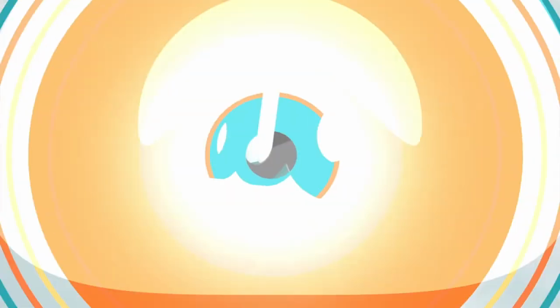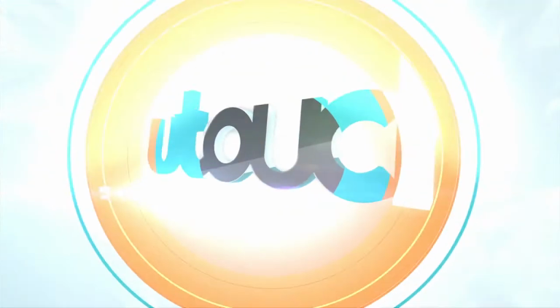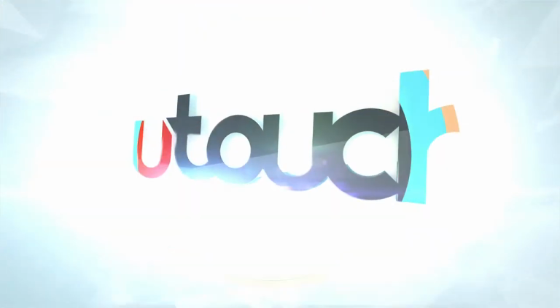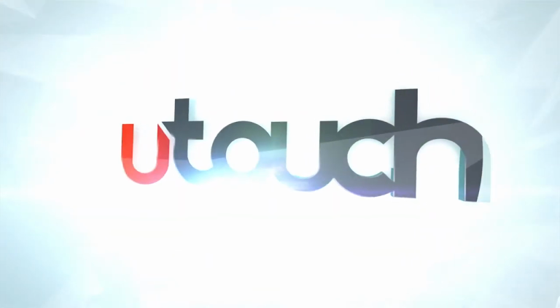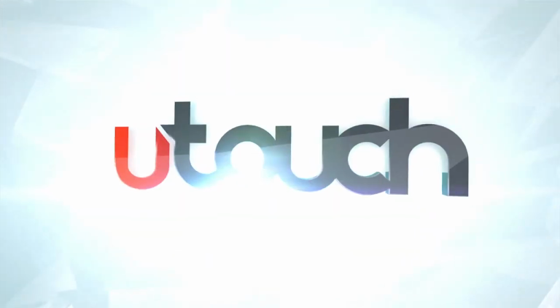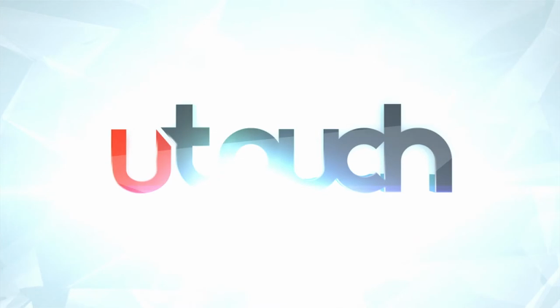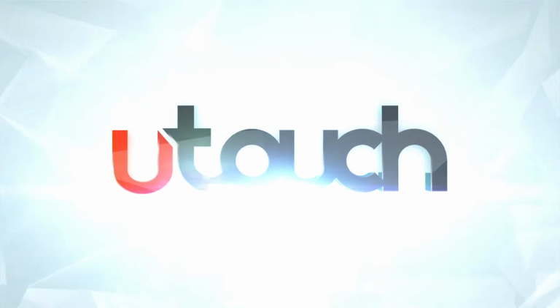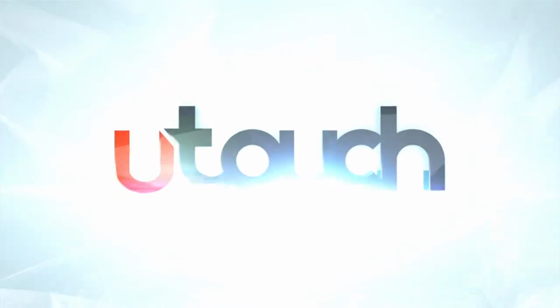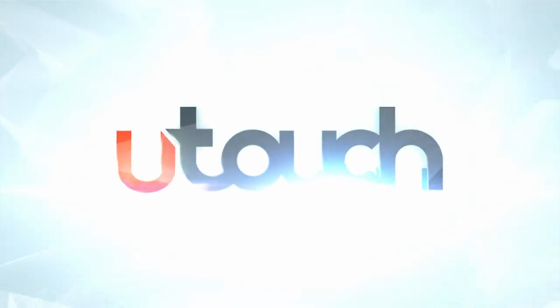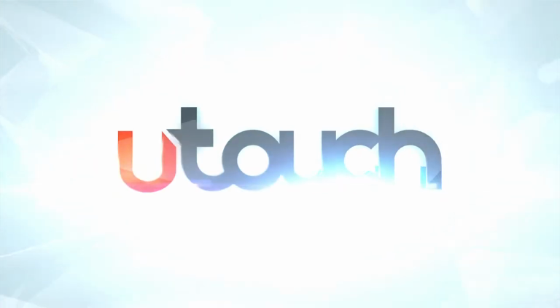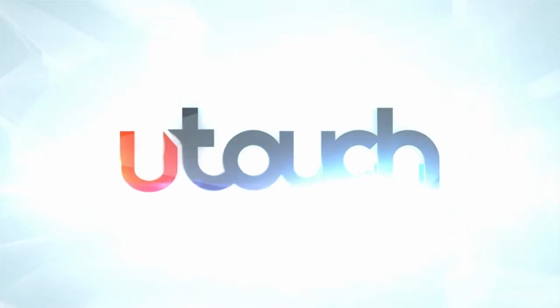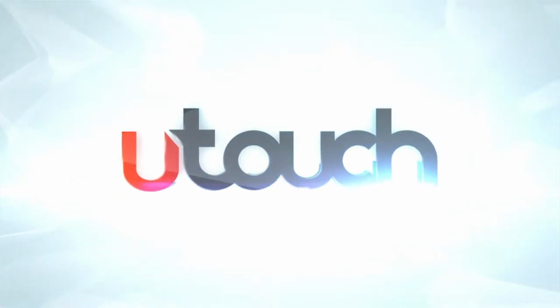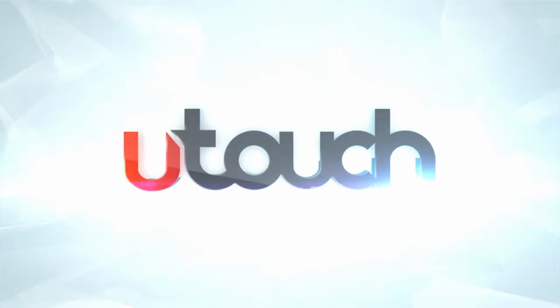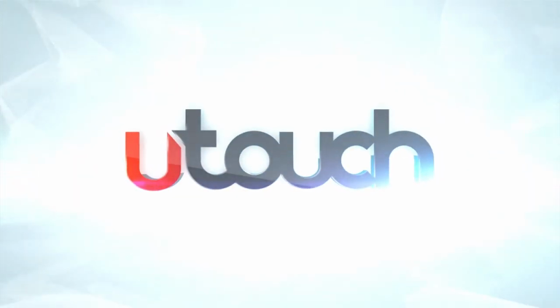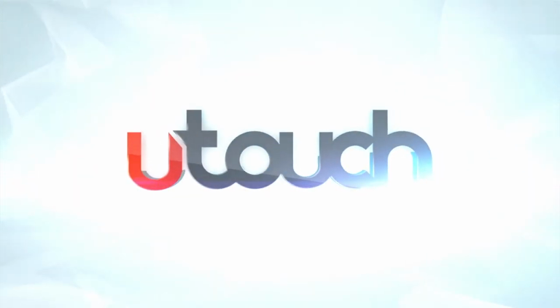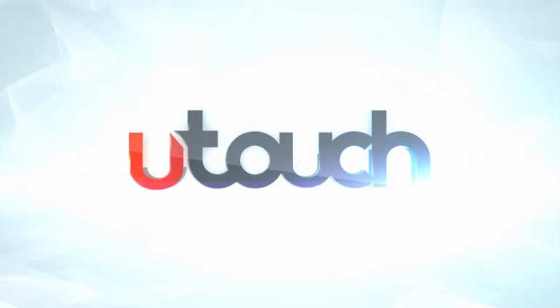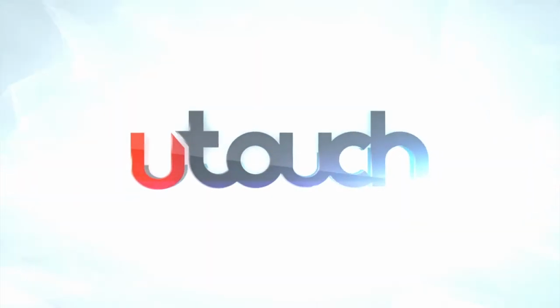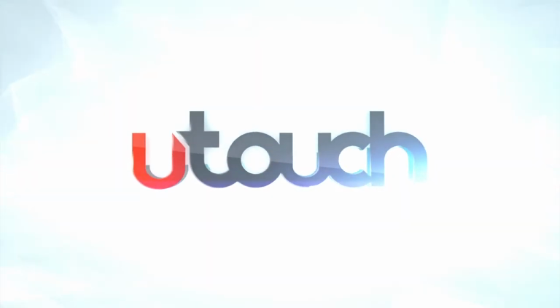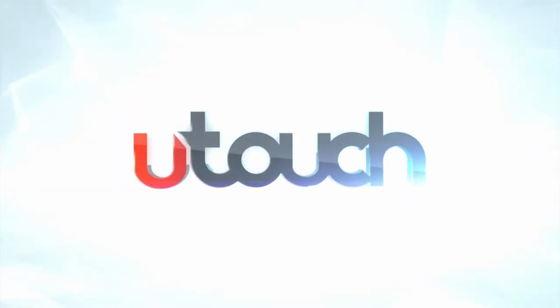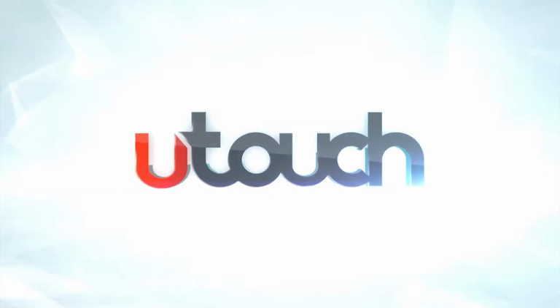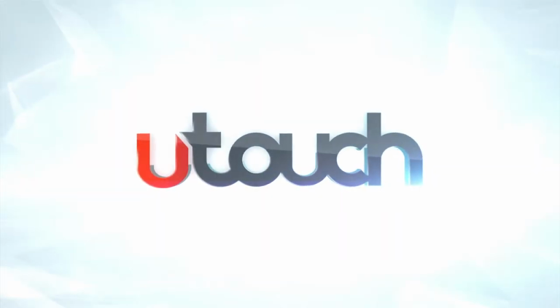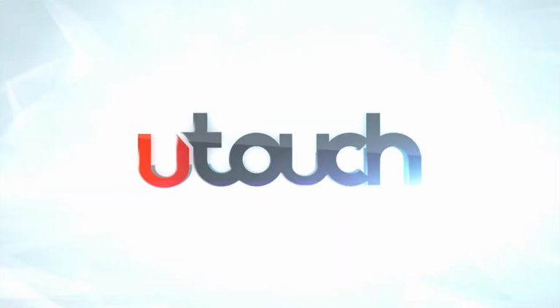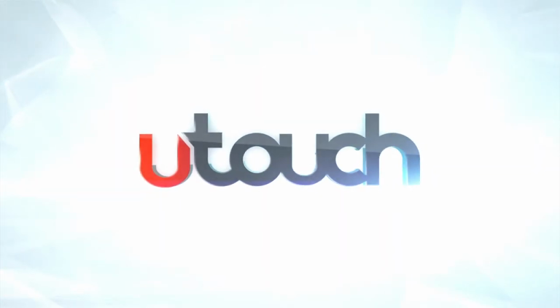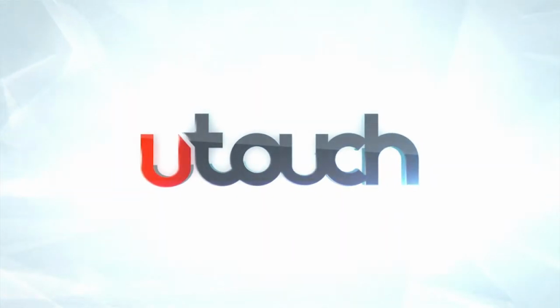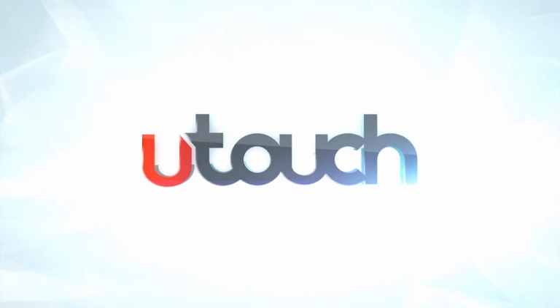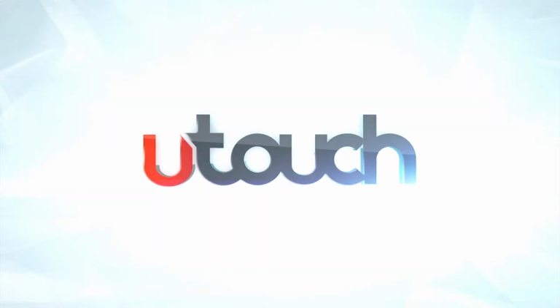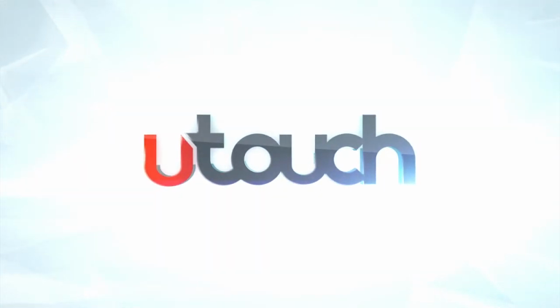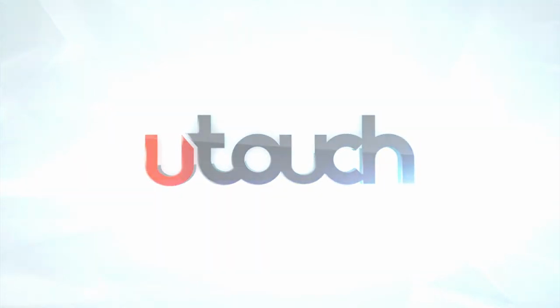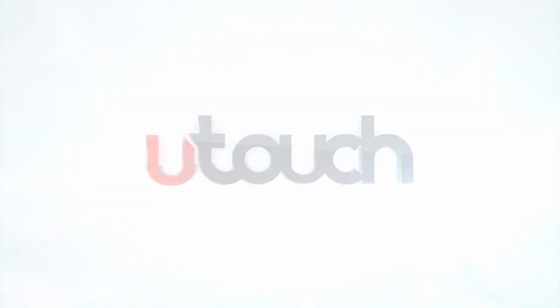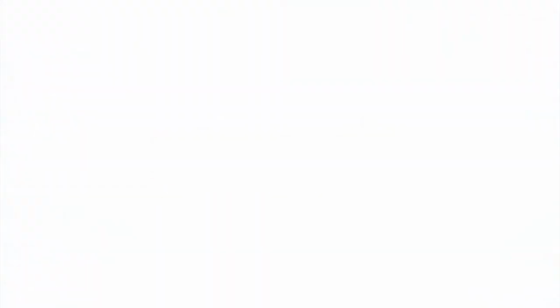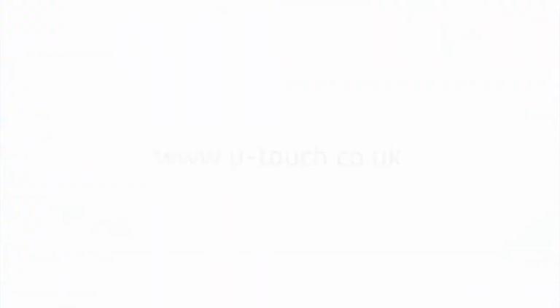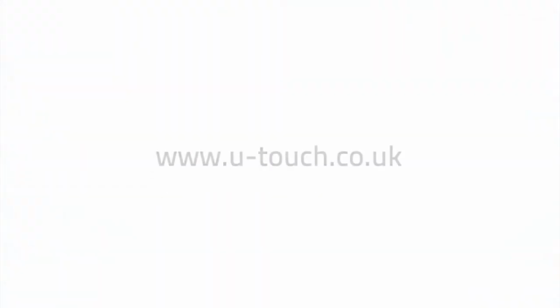For more information, call us today or visit our website at u-touch.co.uk.